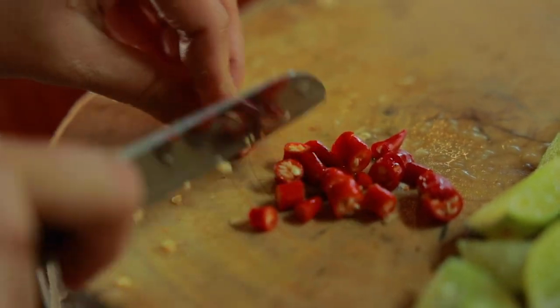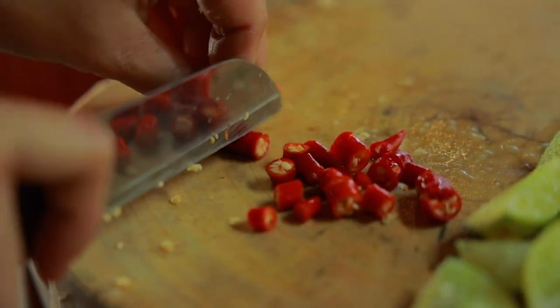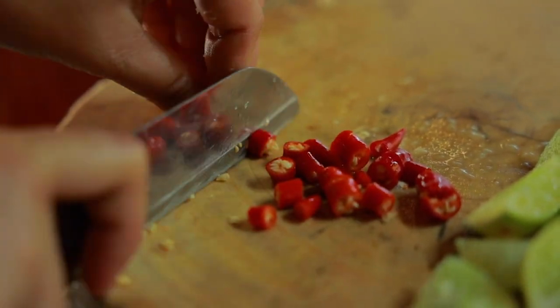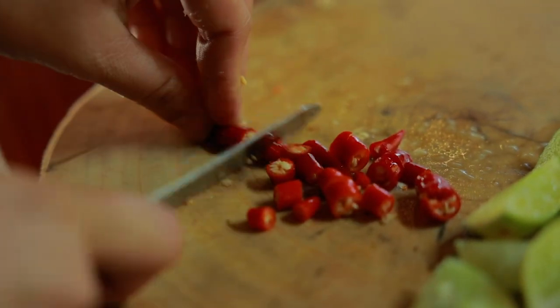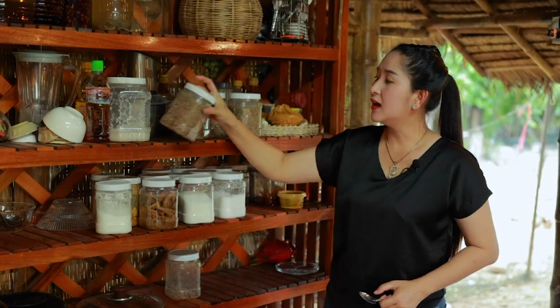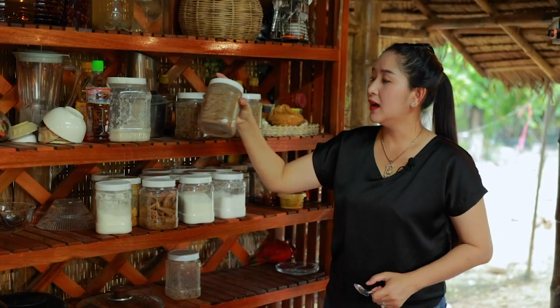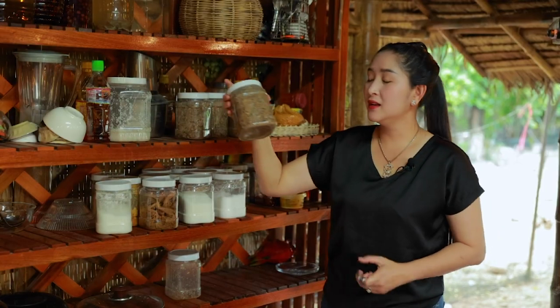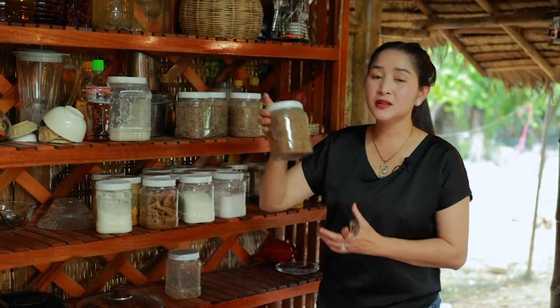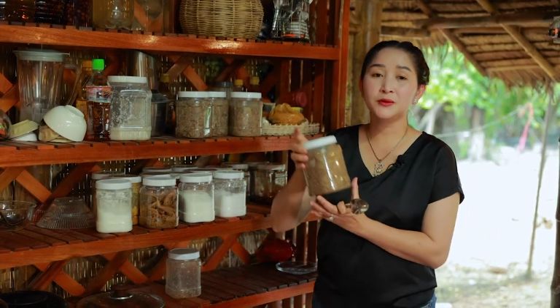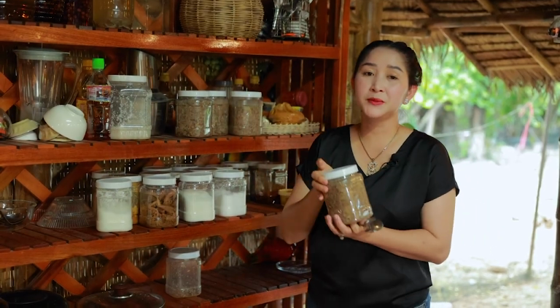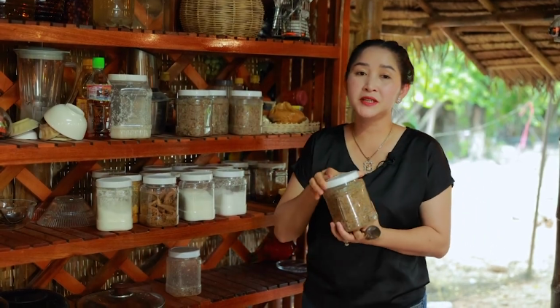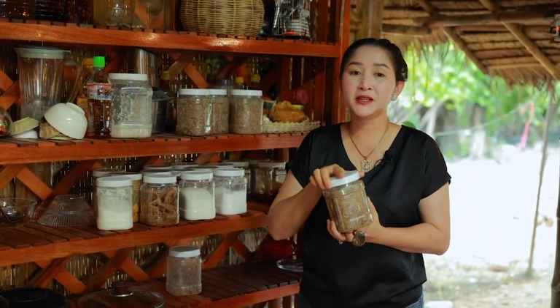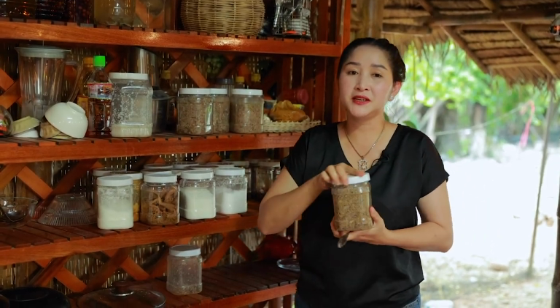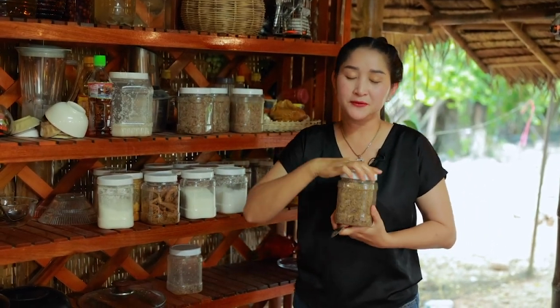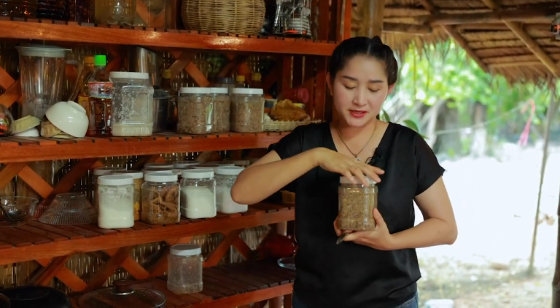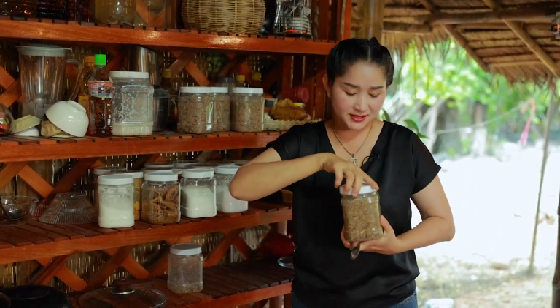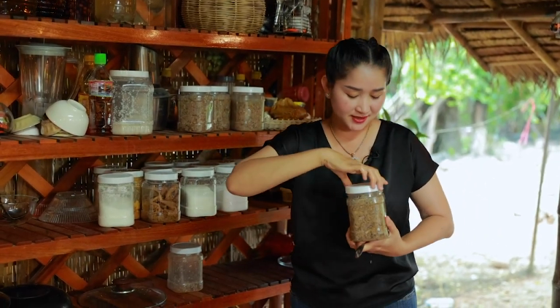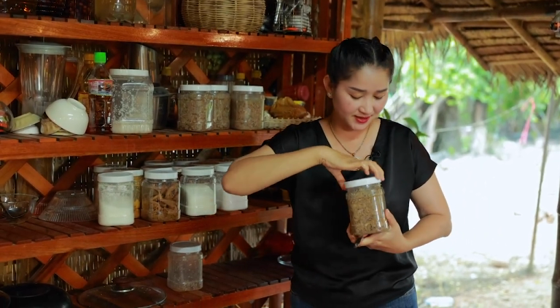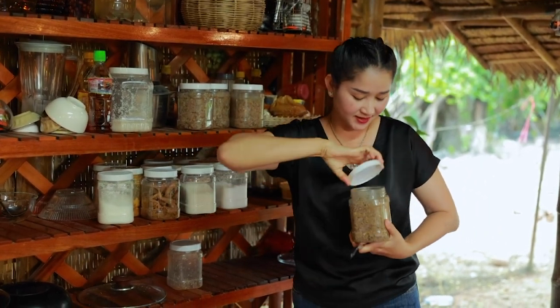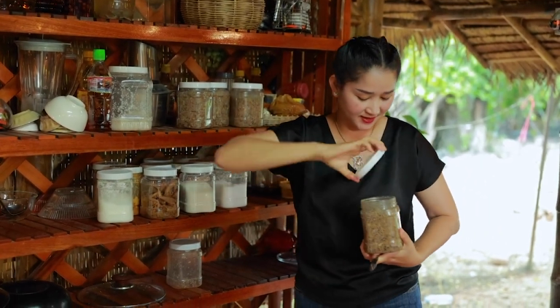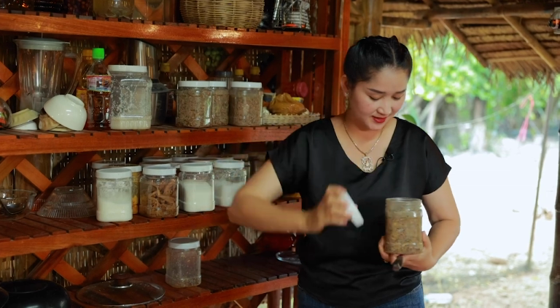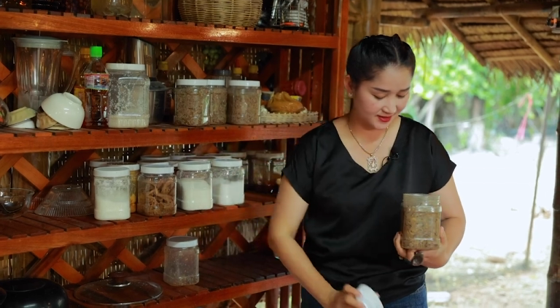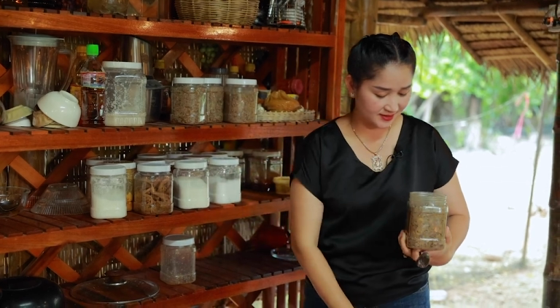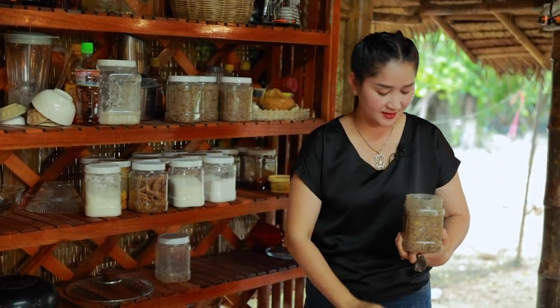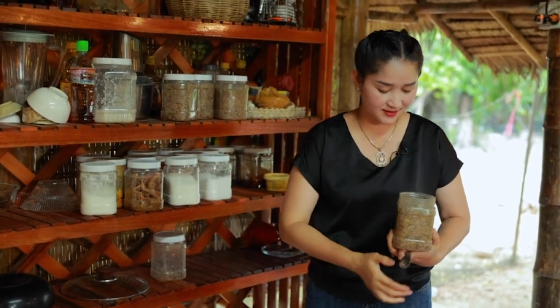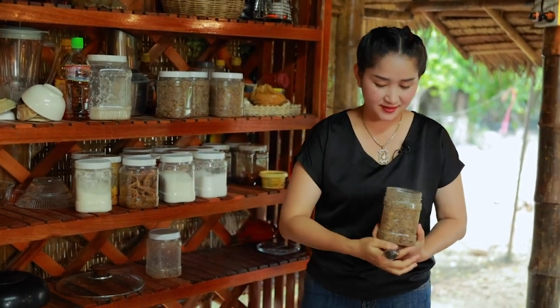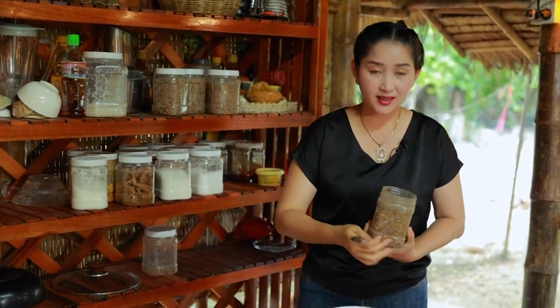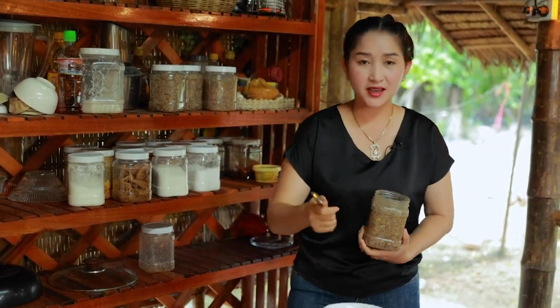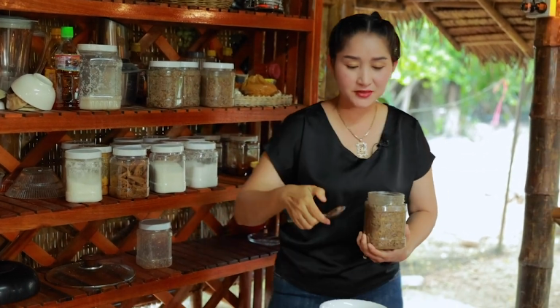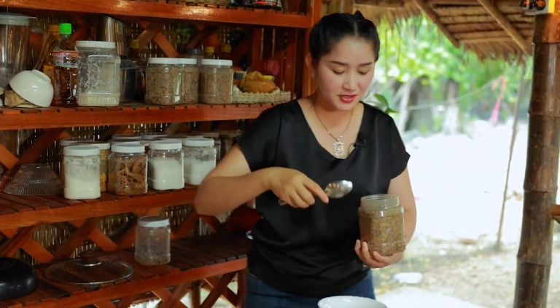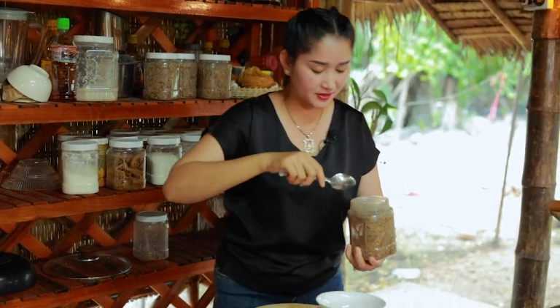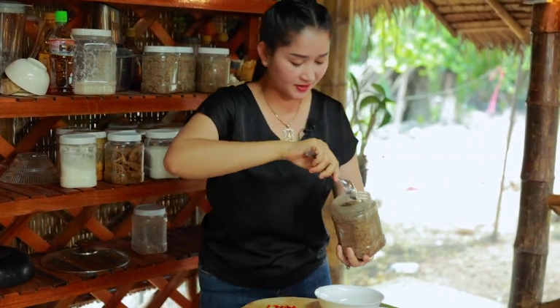And here is fermented tiny fish. I just eat it like this.